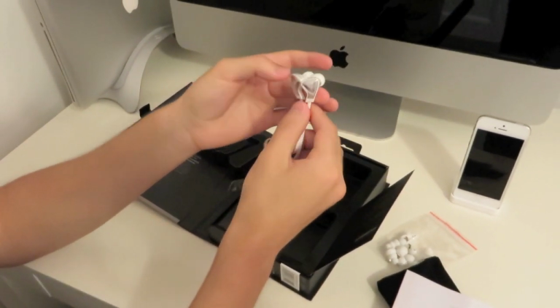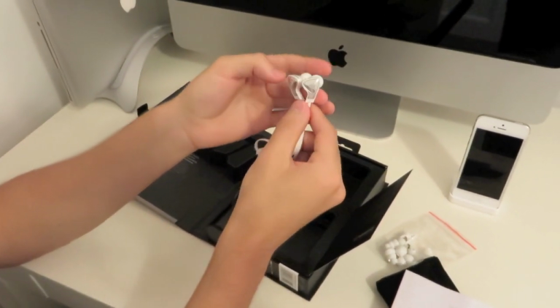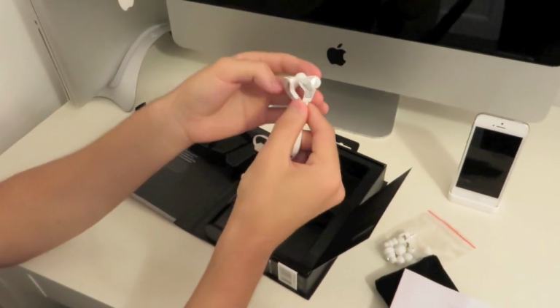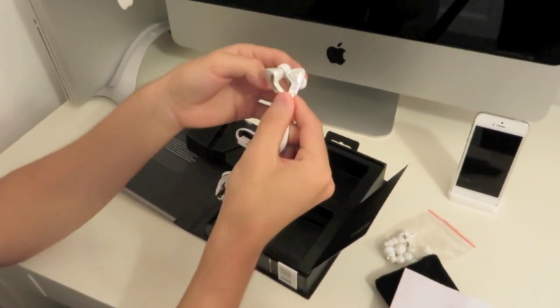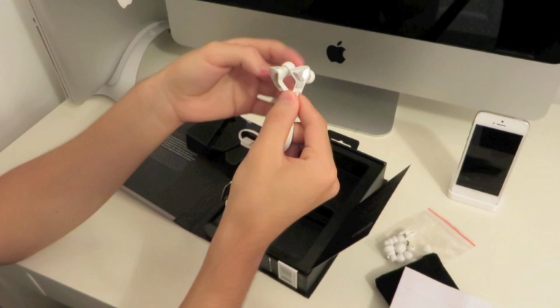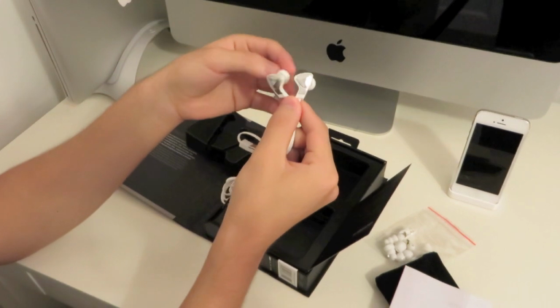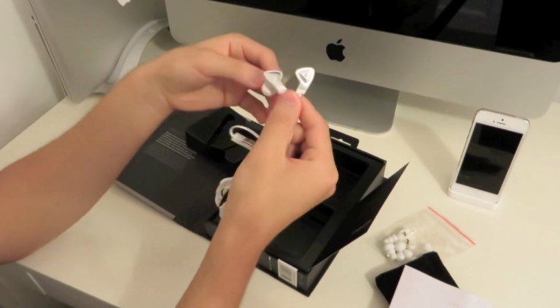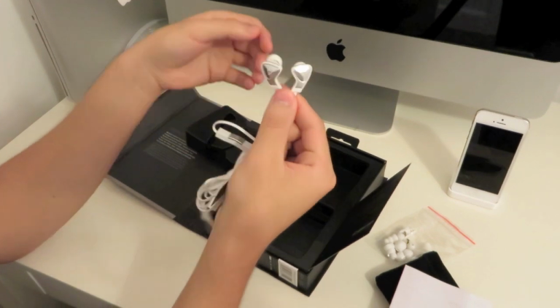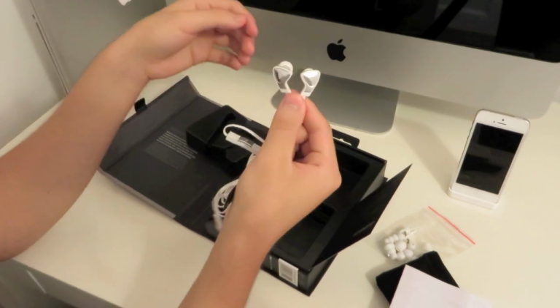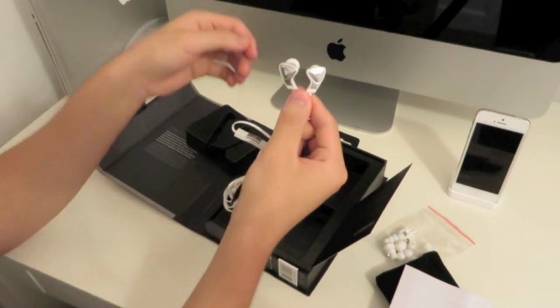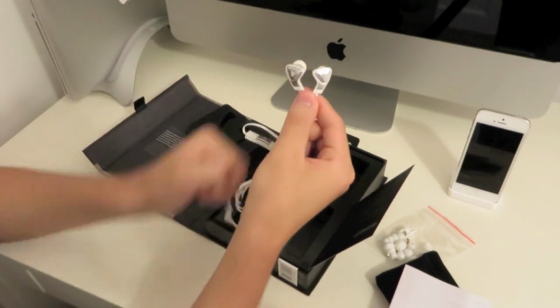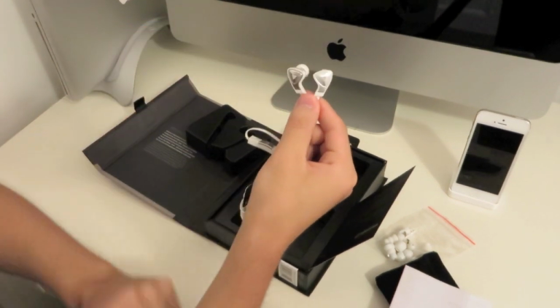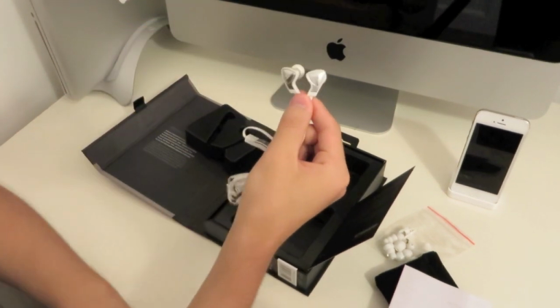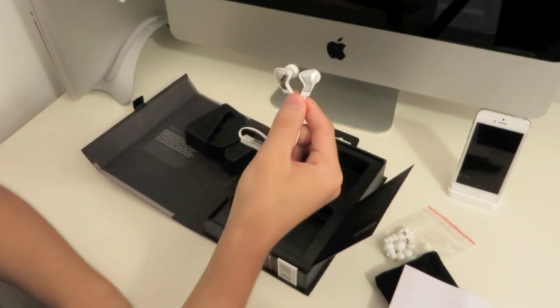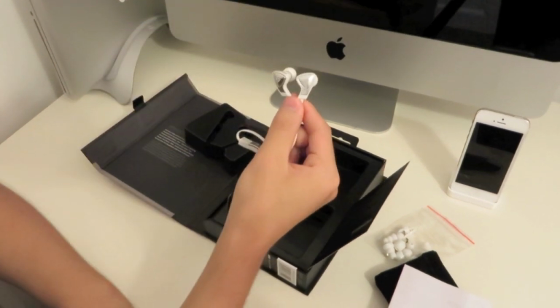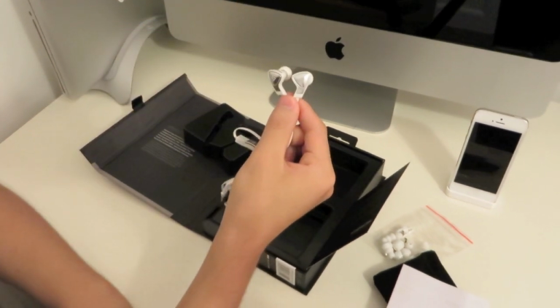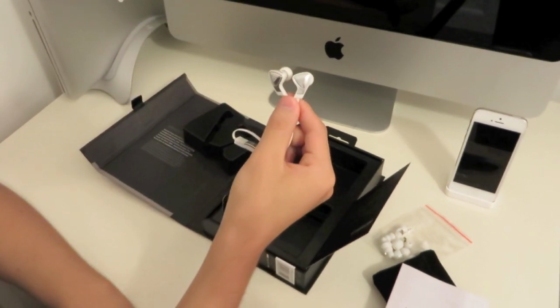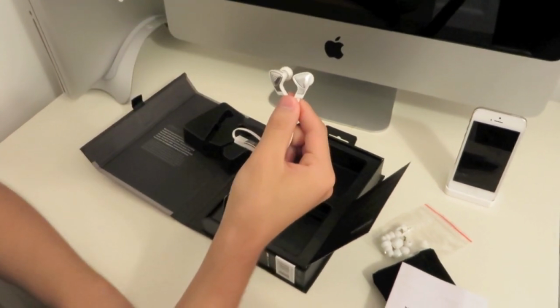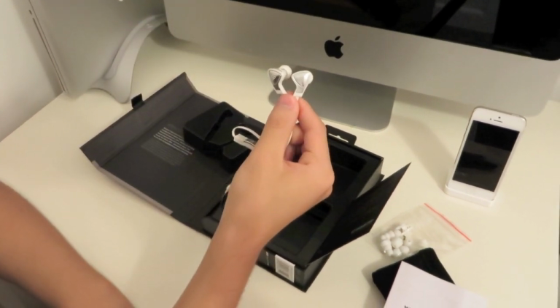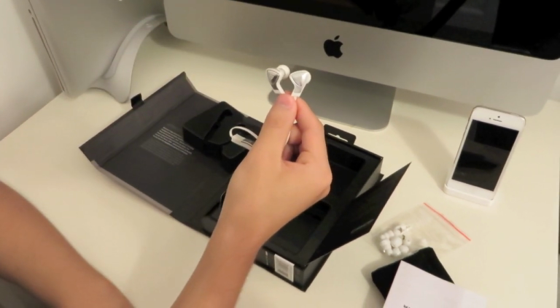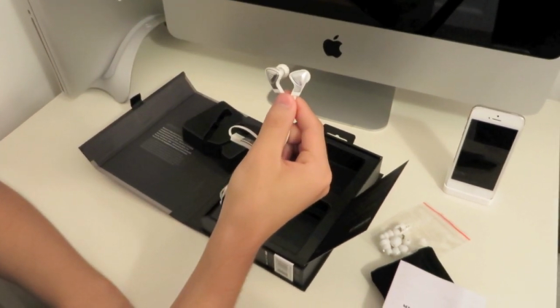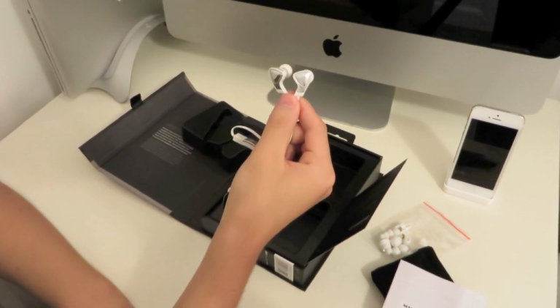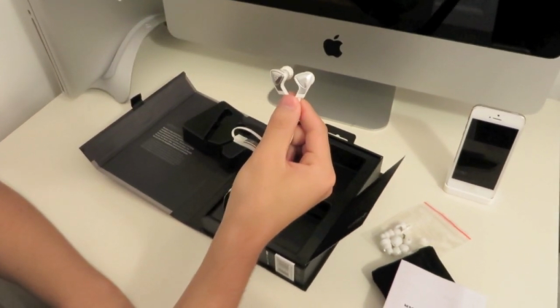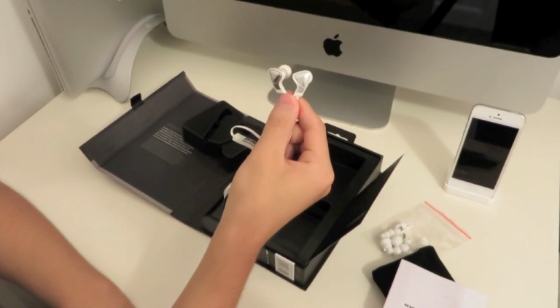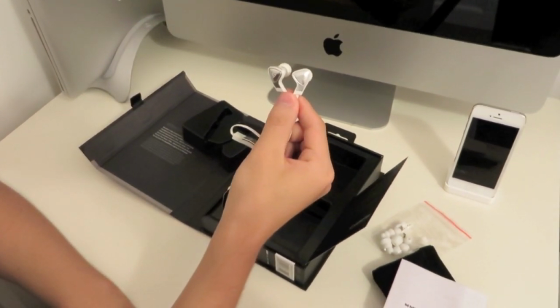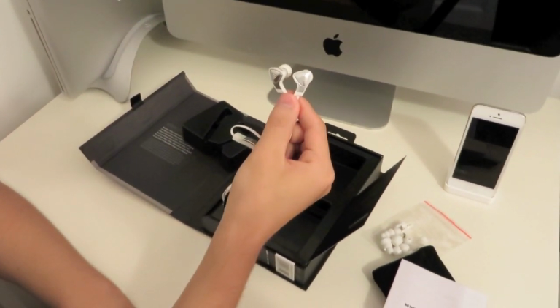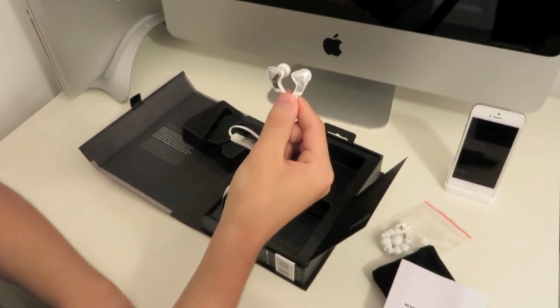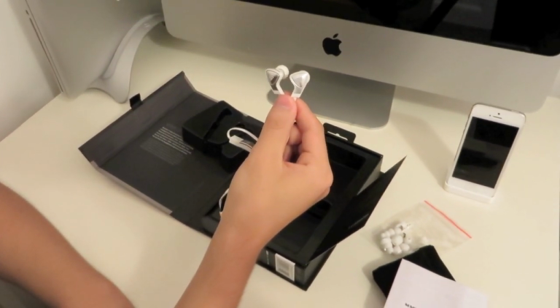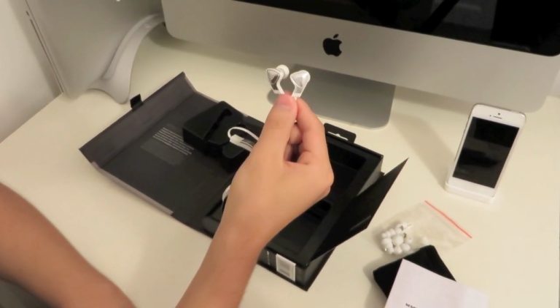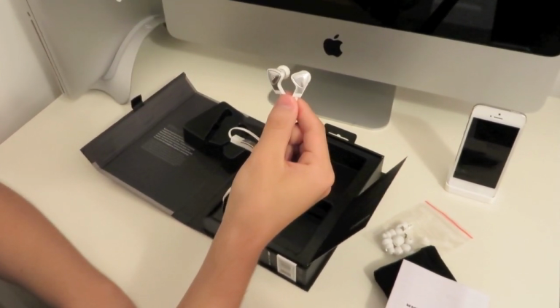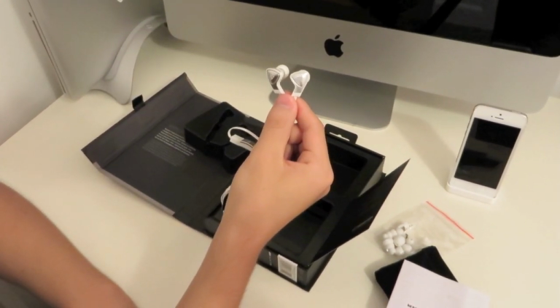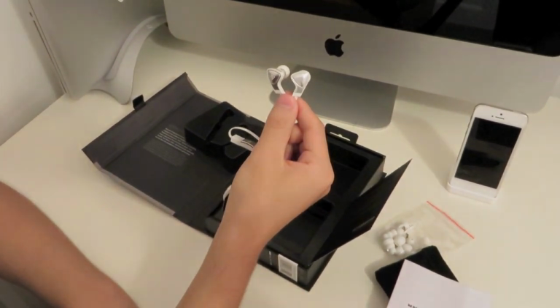So that's the unboxing for you guys. I hope to bring a full review to you guys soon. Thanks for watching.